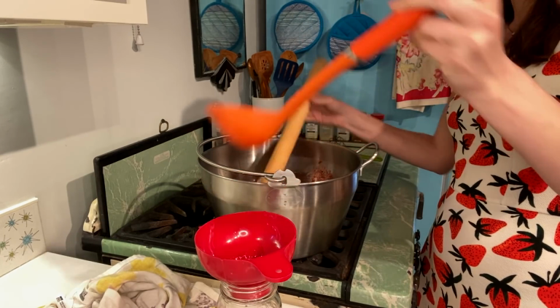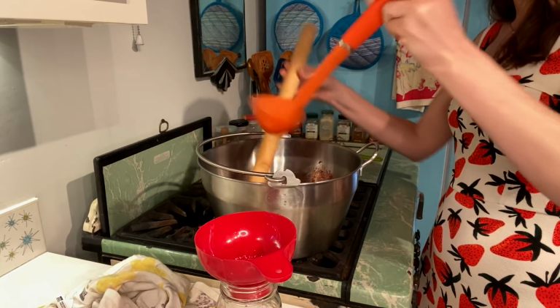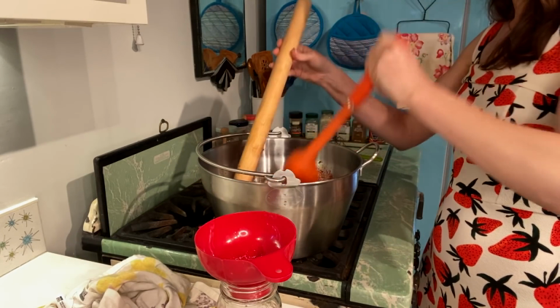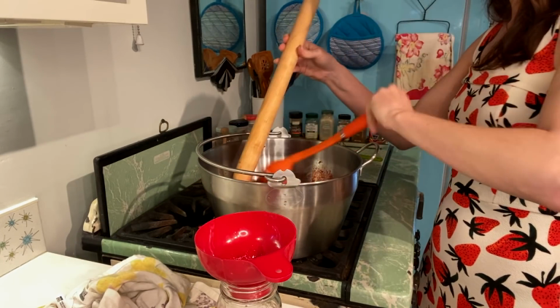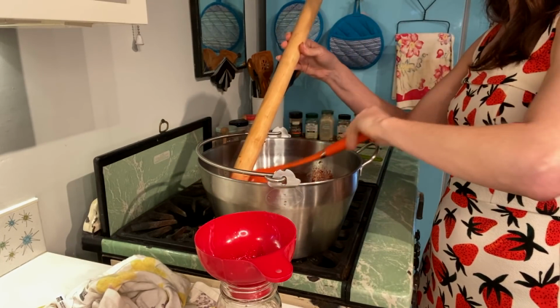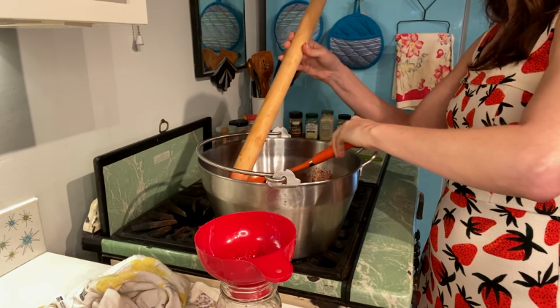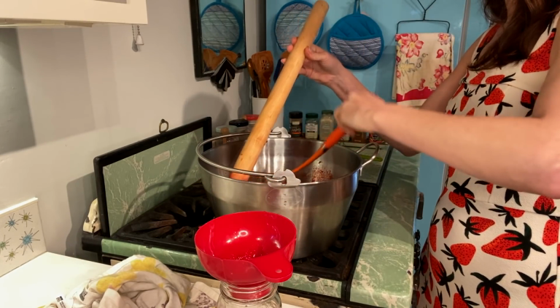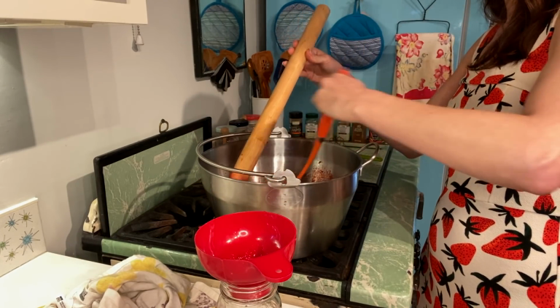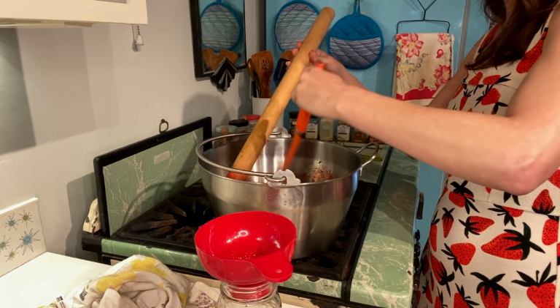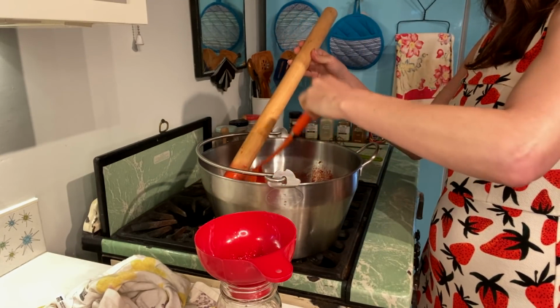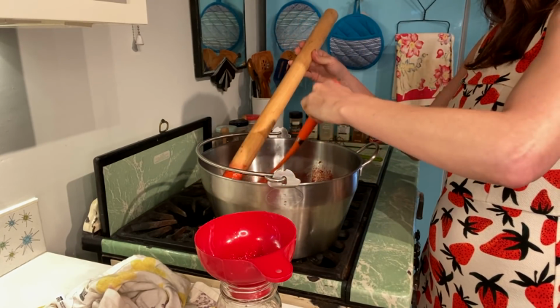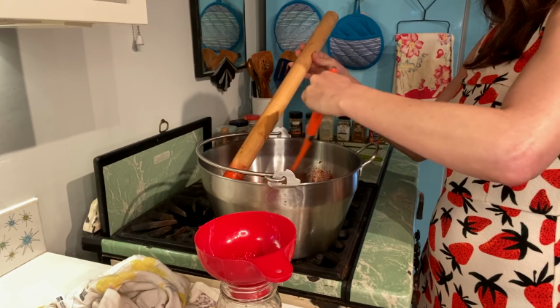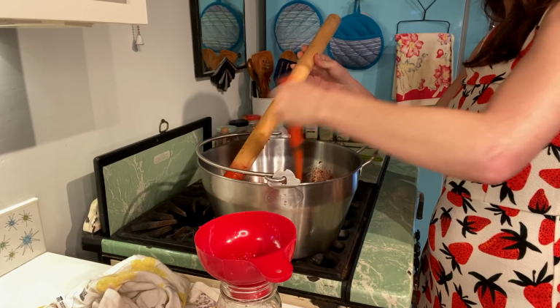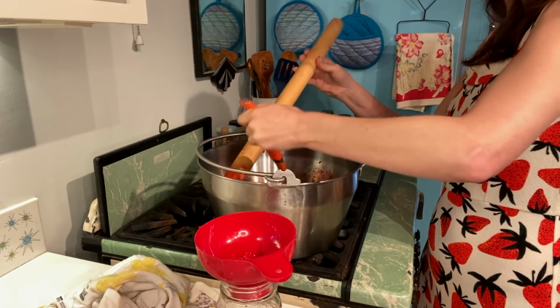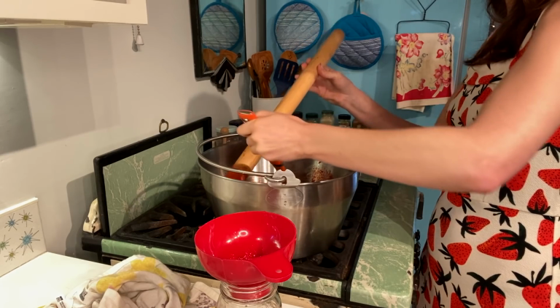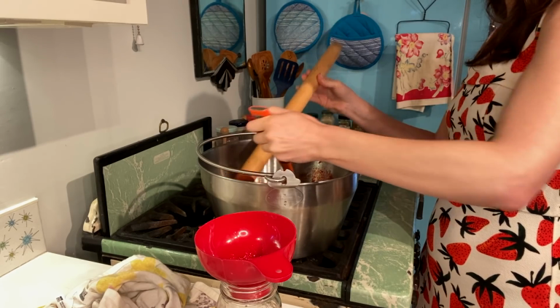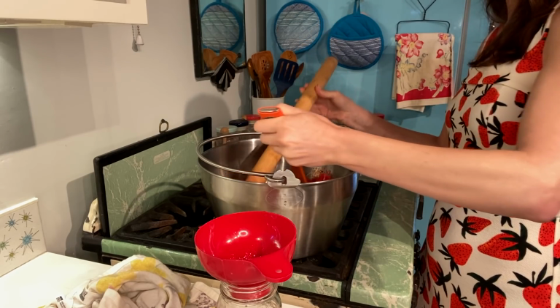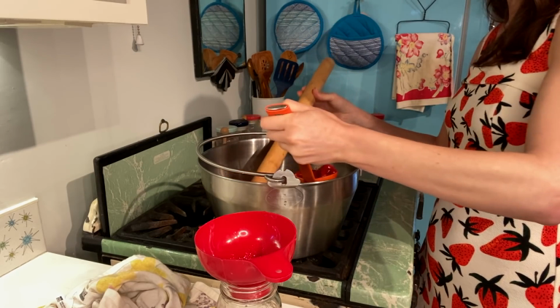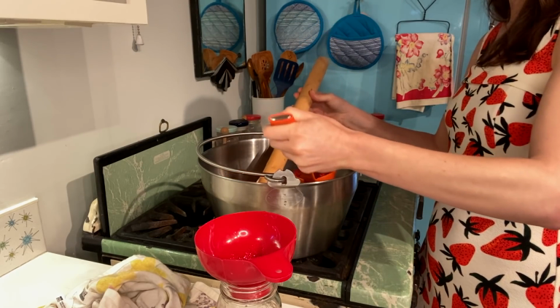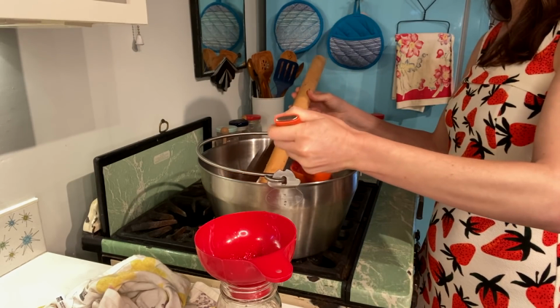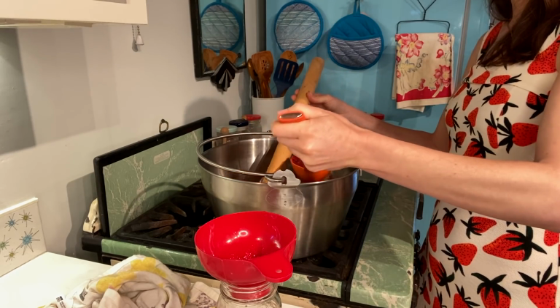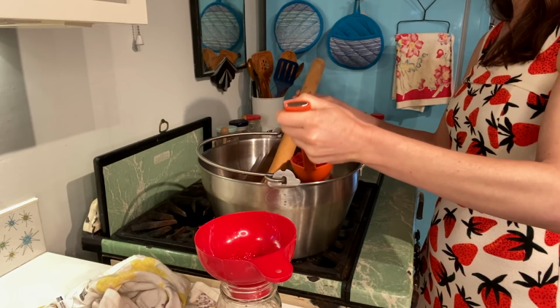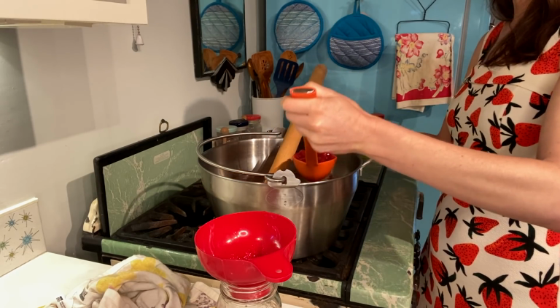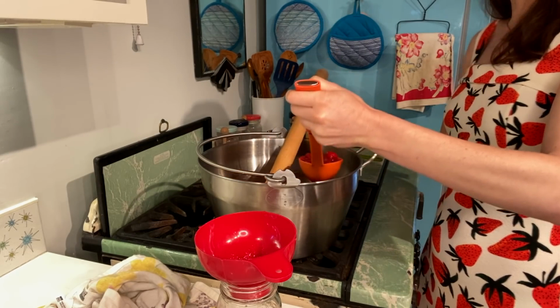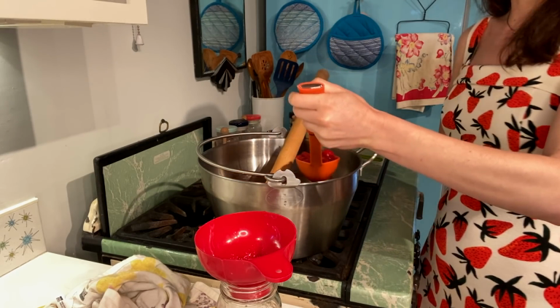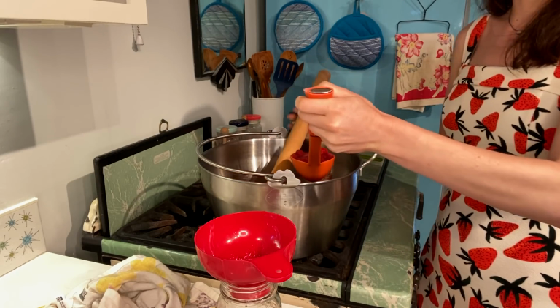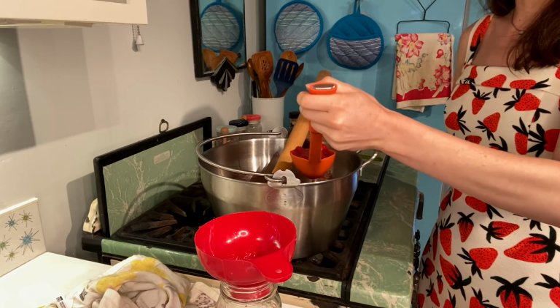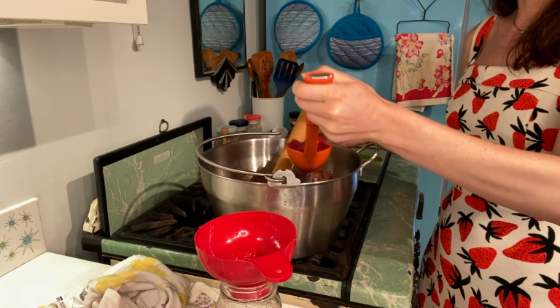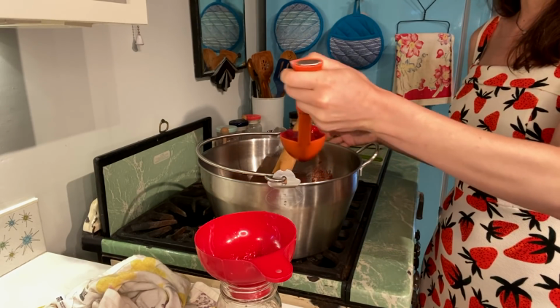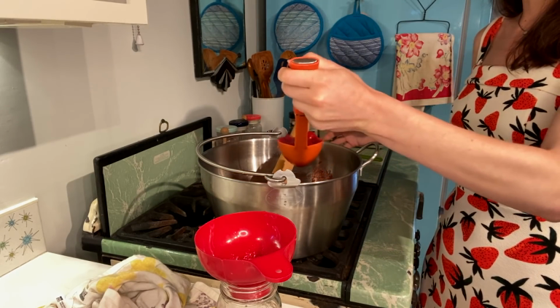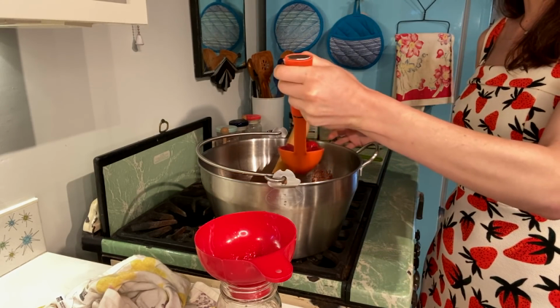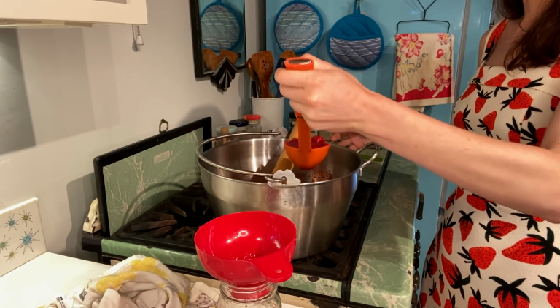This will harden up even more as it sits, and once you start refrigerating it and everything.